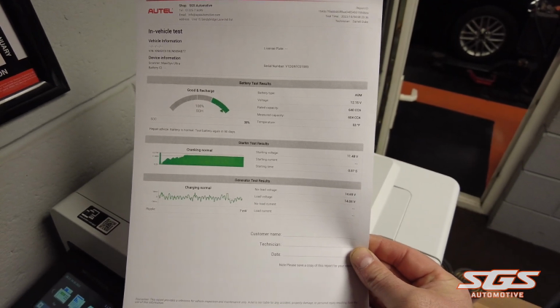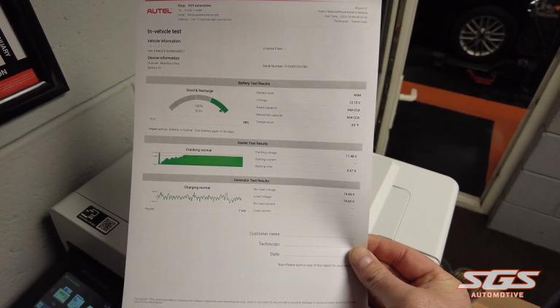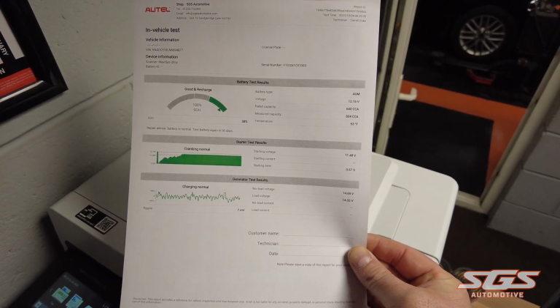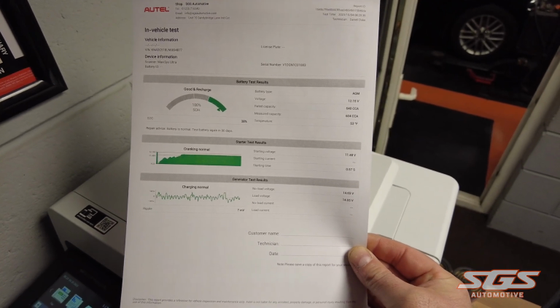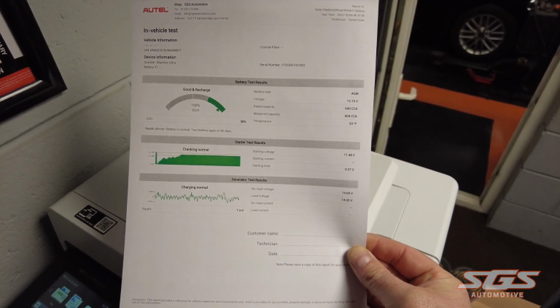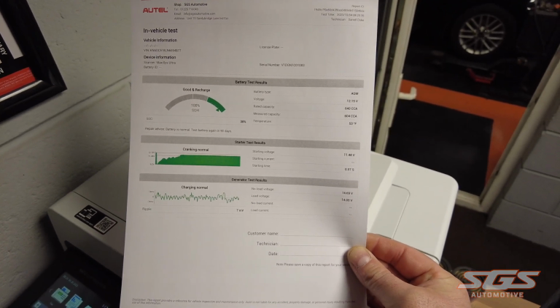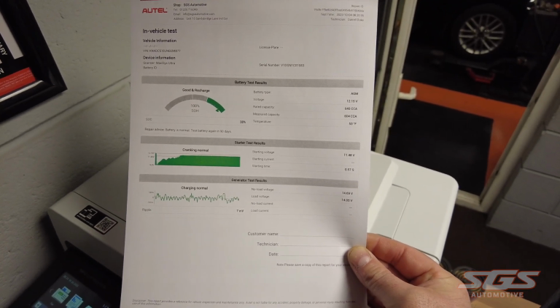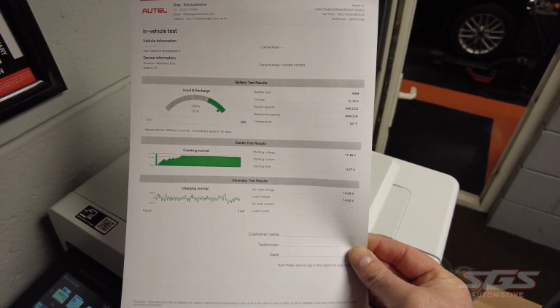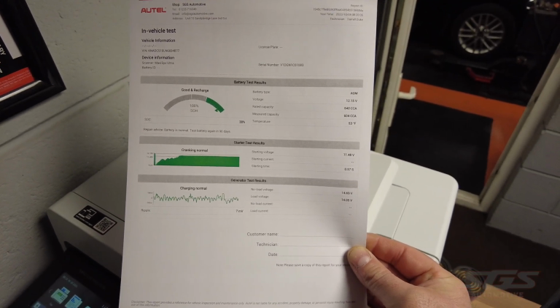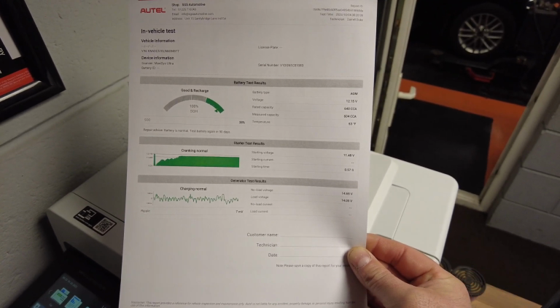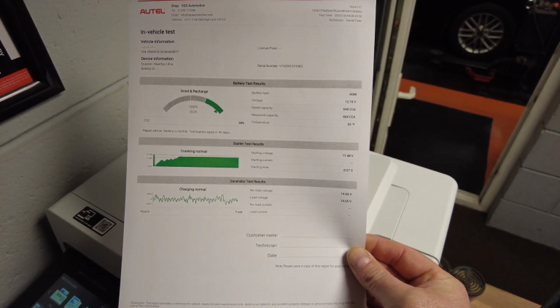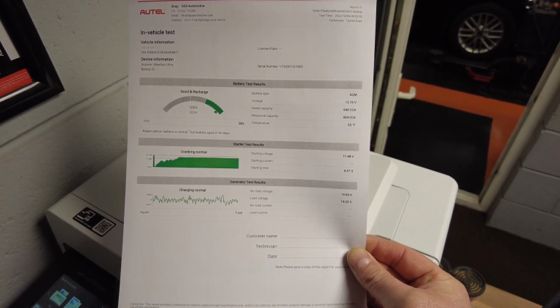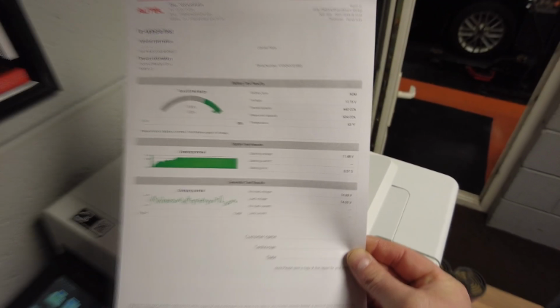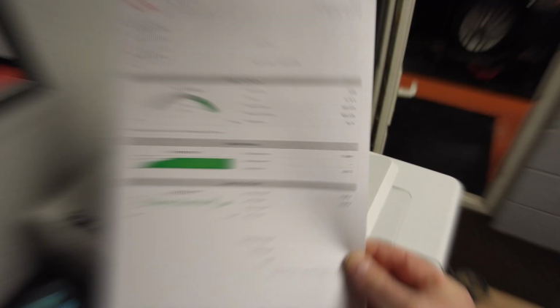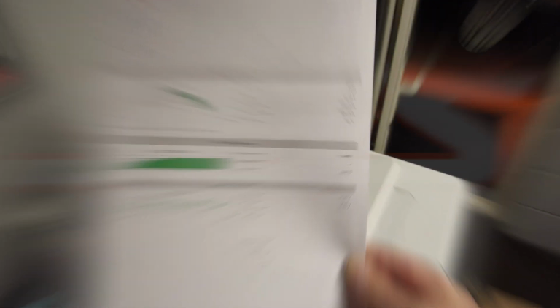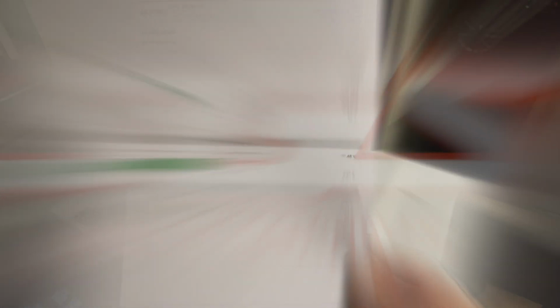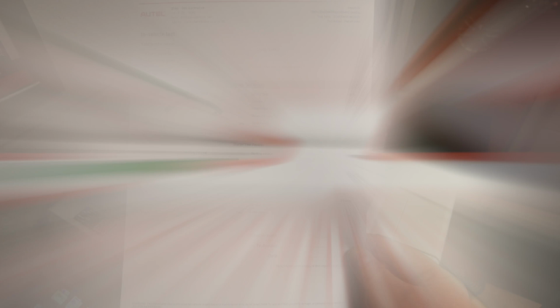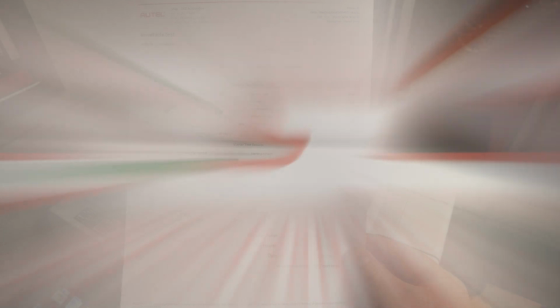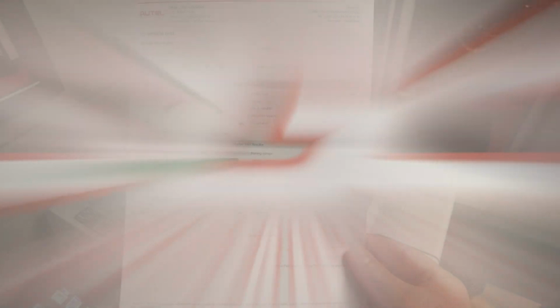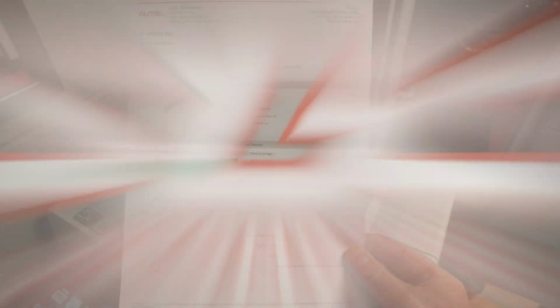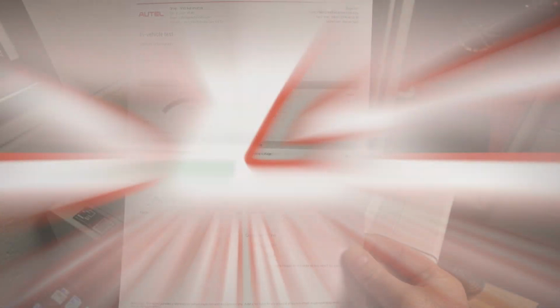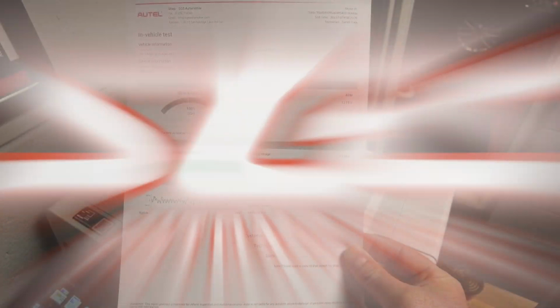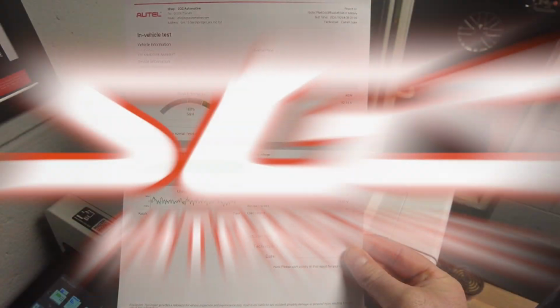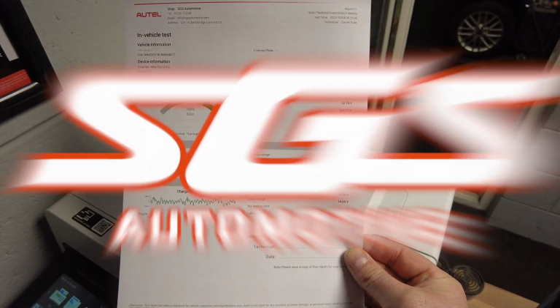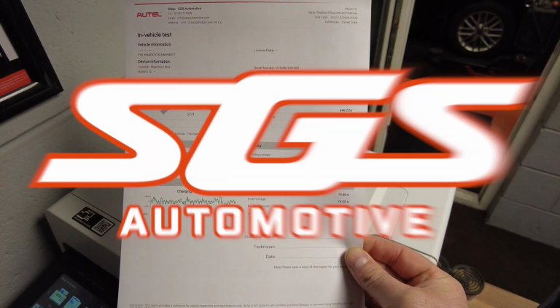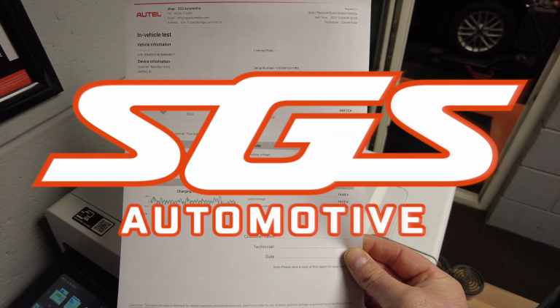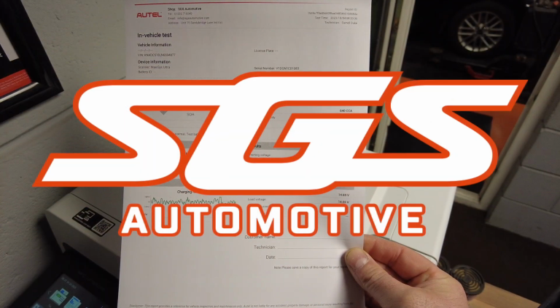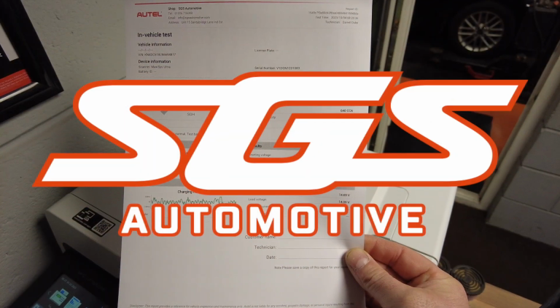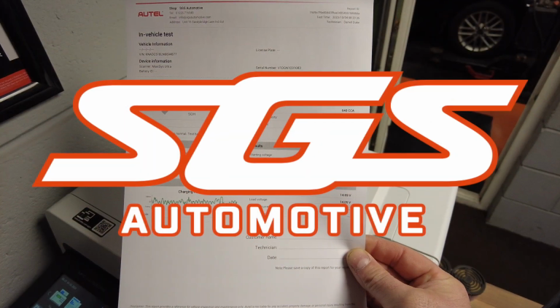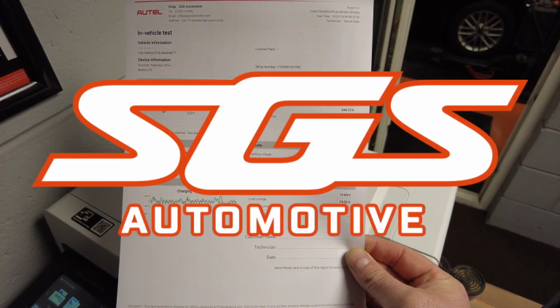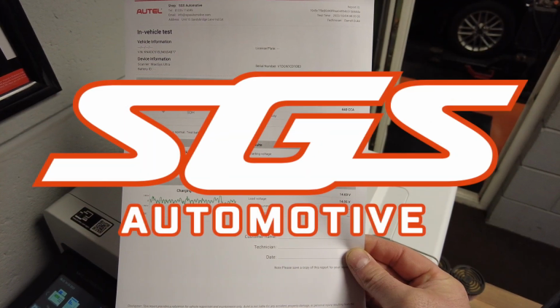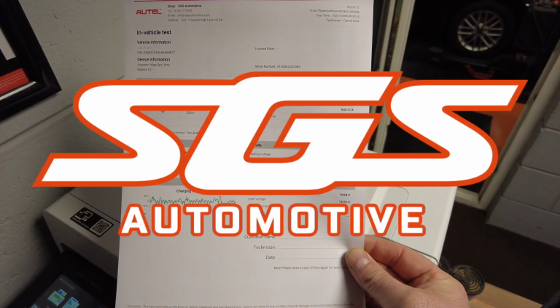So all in all, that is how you do a battery test with the Autel Maxxis Ultra and the BT506.